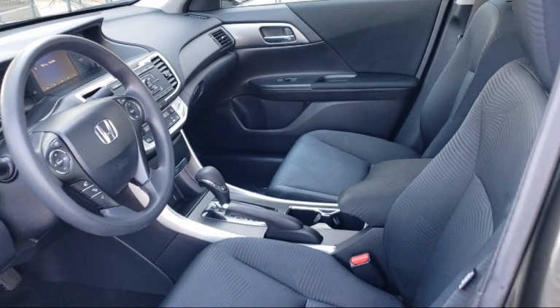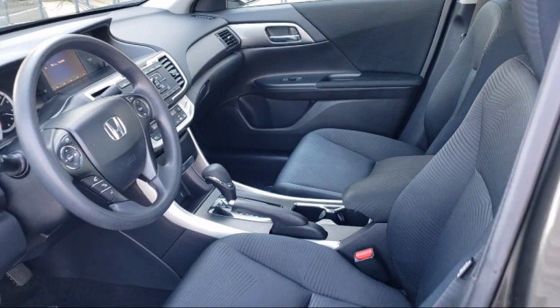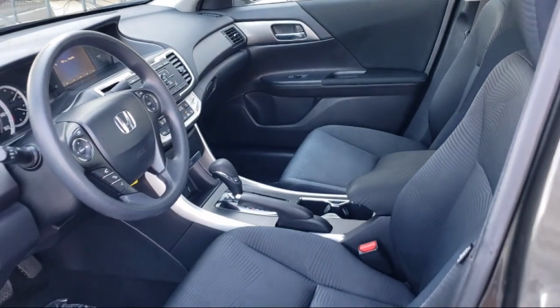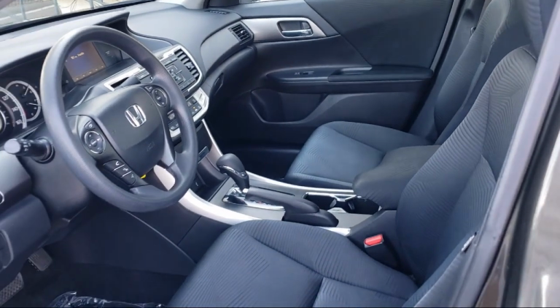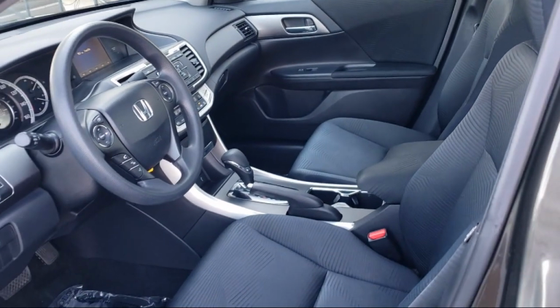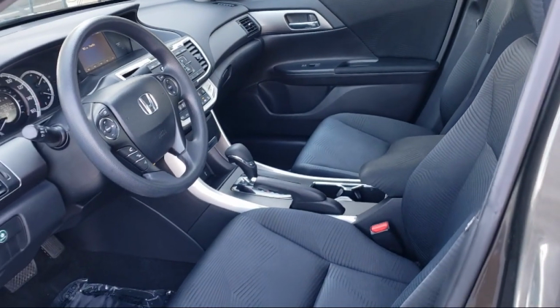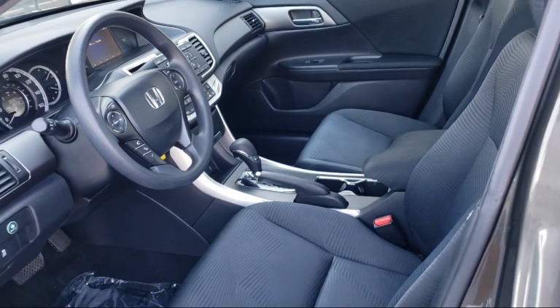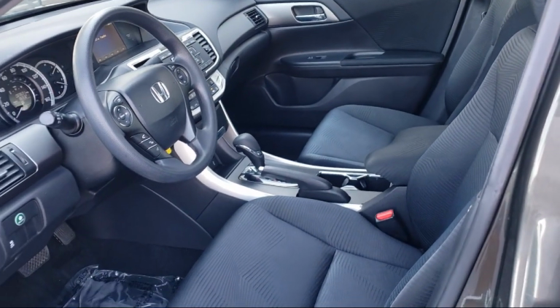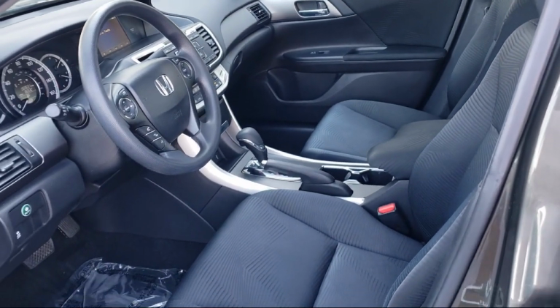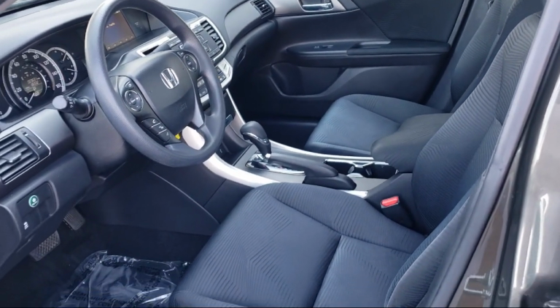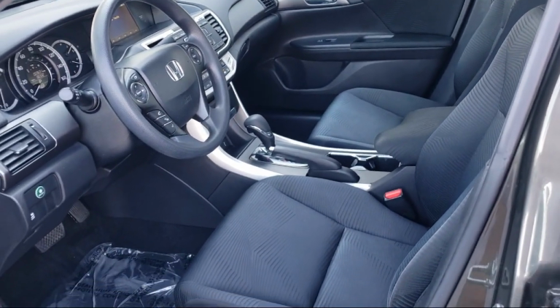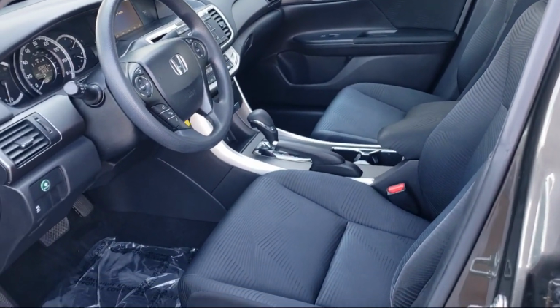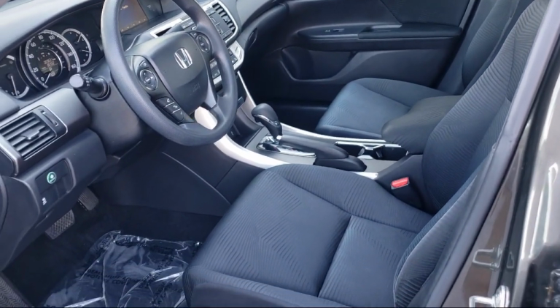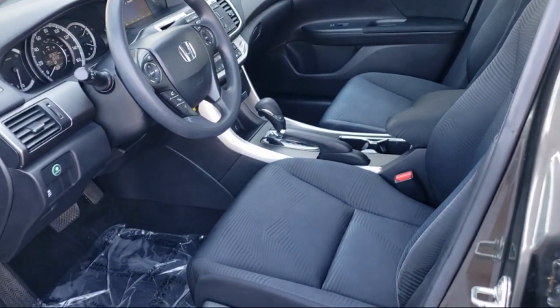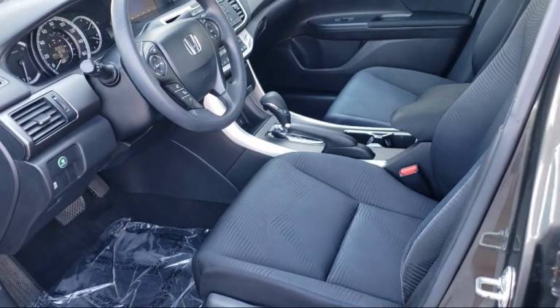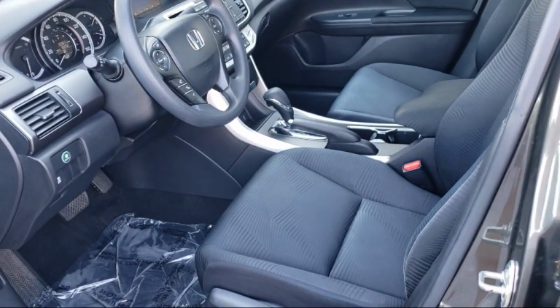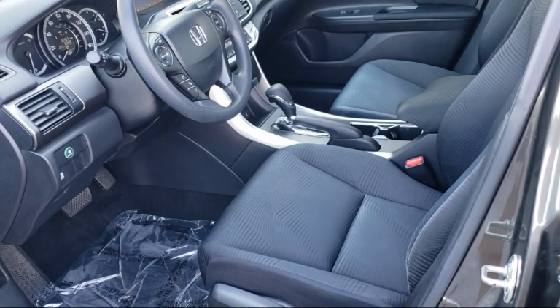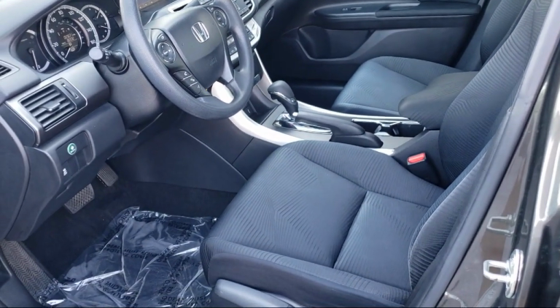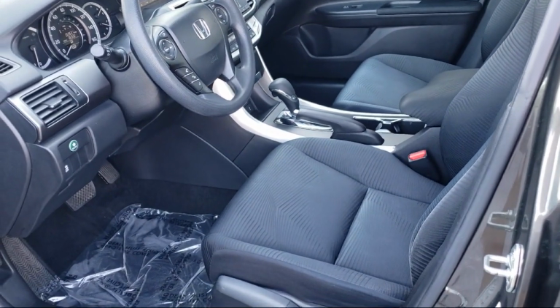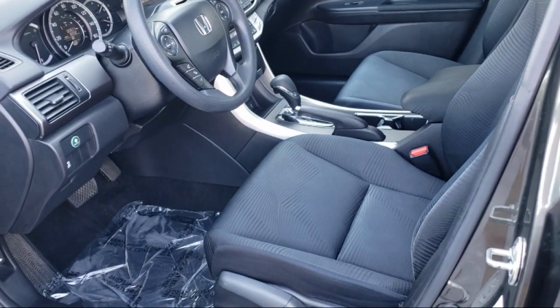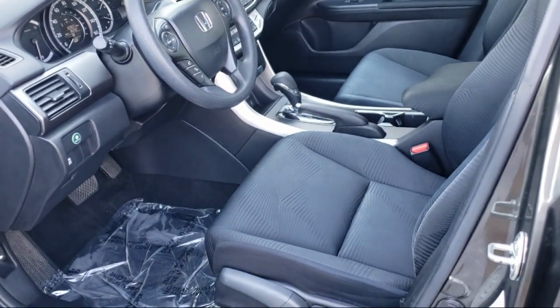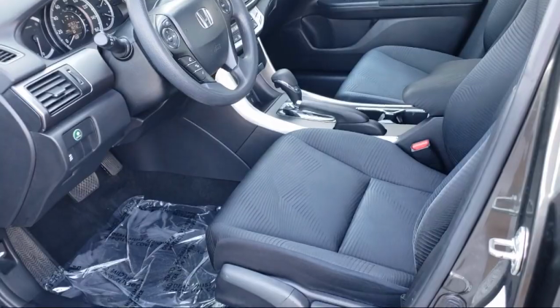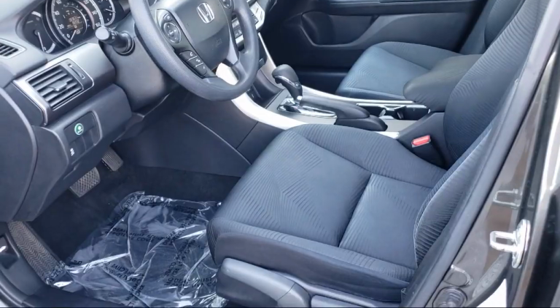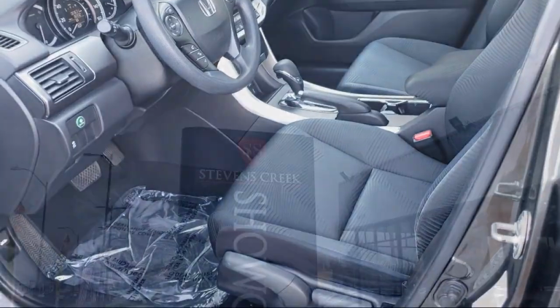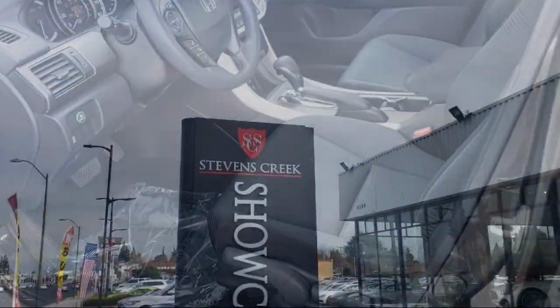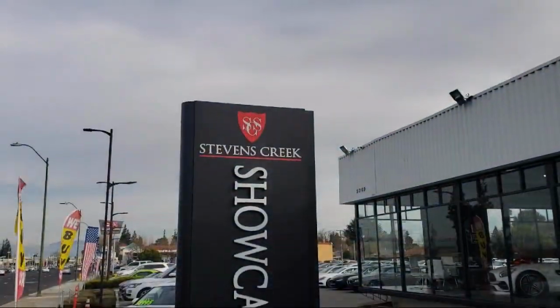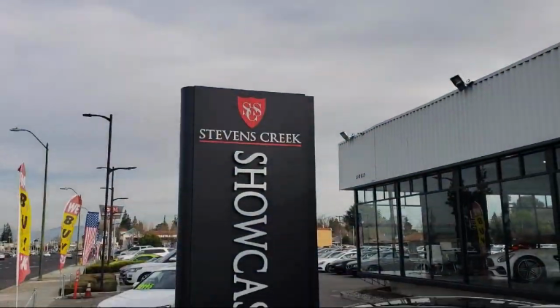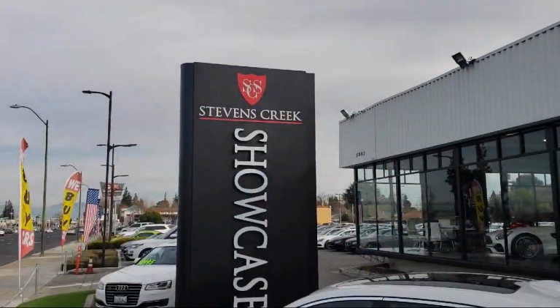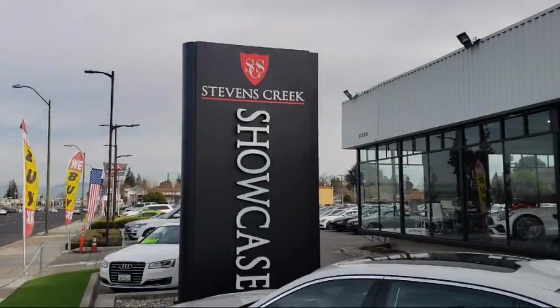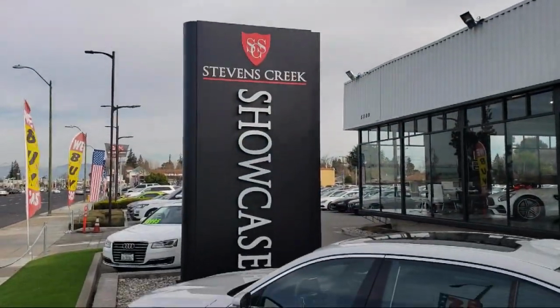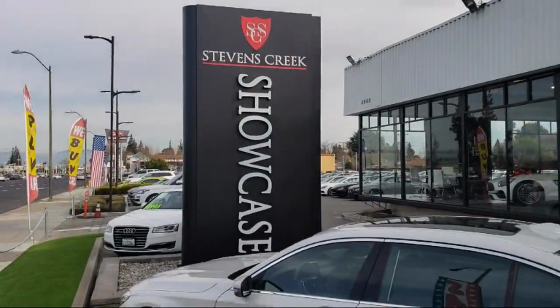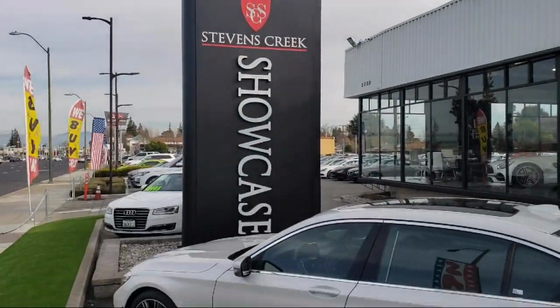Stevens Creek Showcase is located at 5080 Stevens Creek Boulevard, just off the 280 freeway at Lawrence Expressway, San Jose.